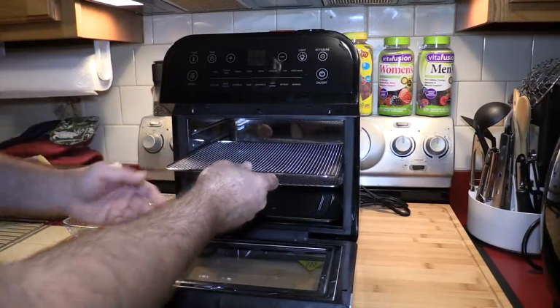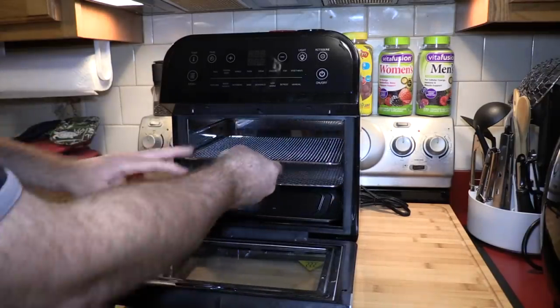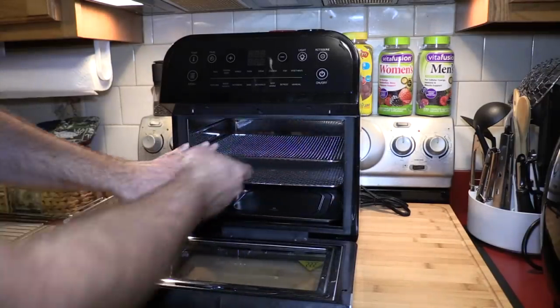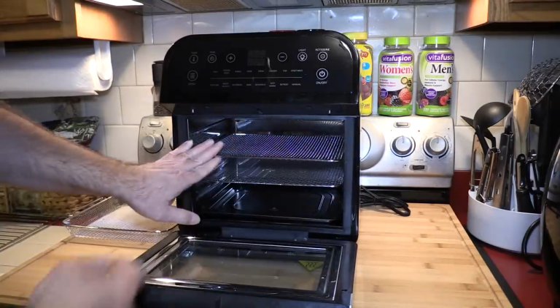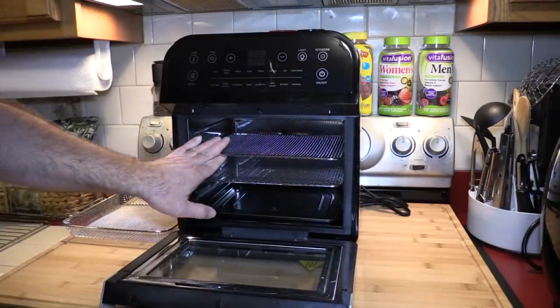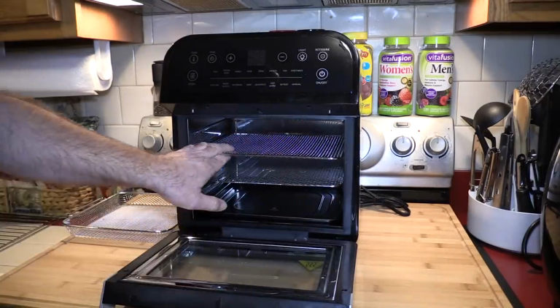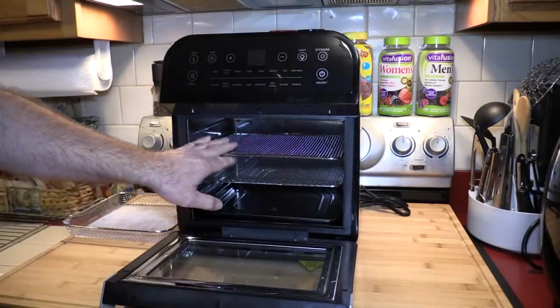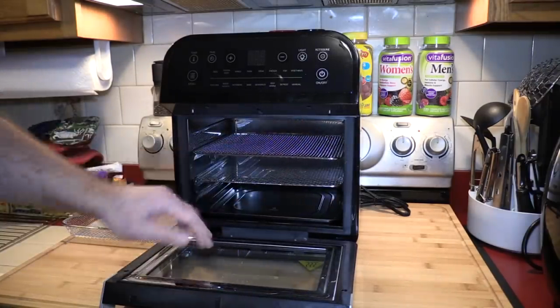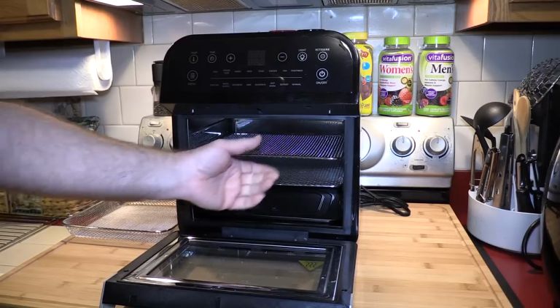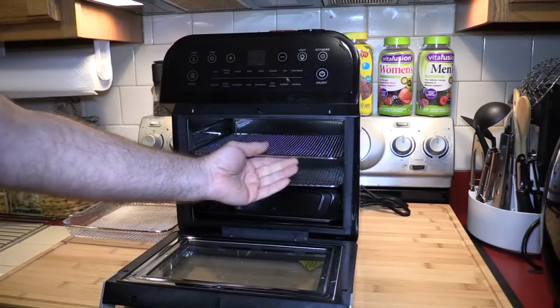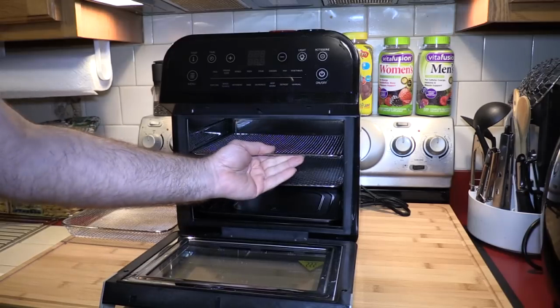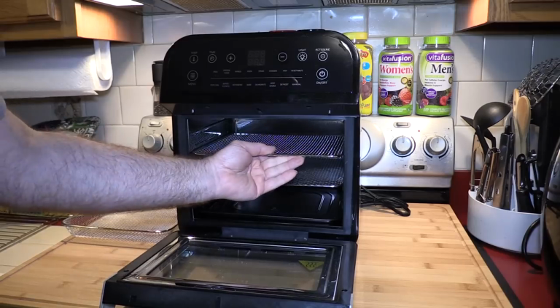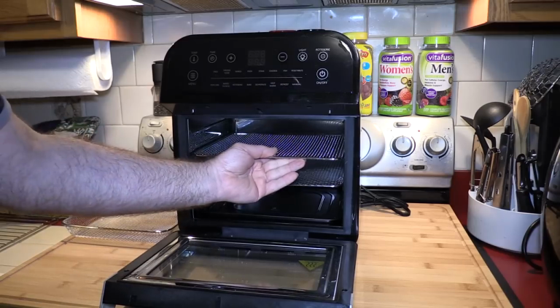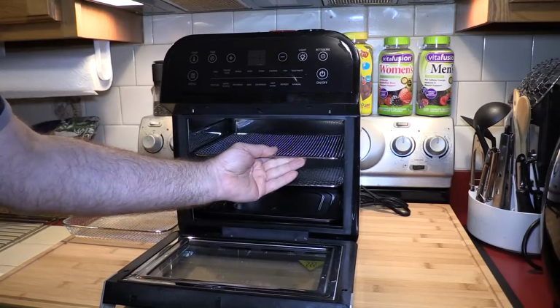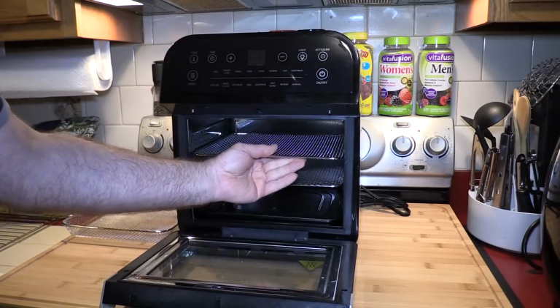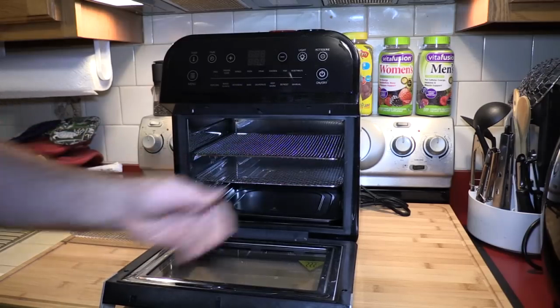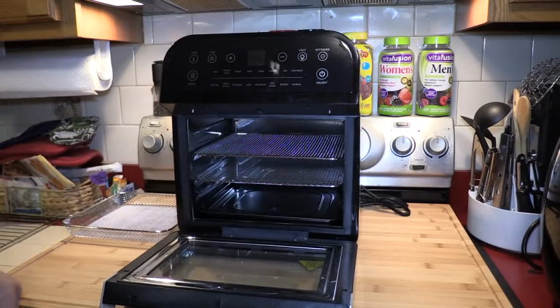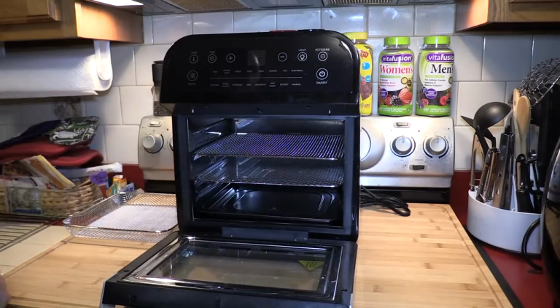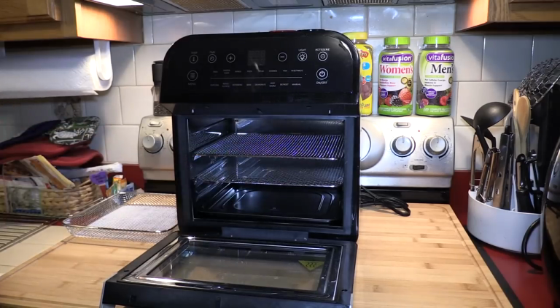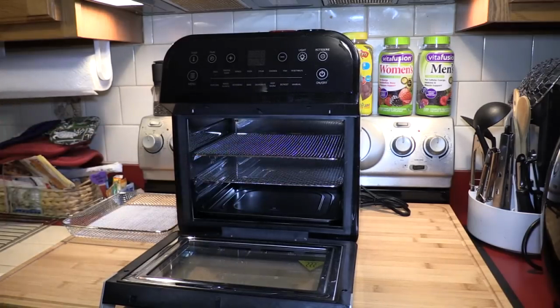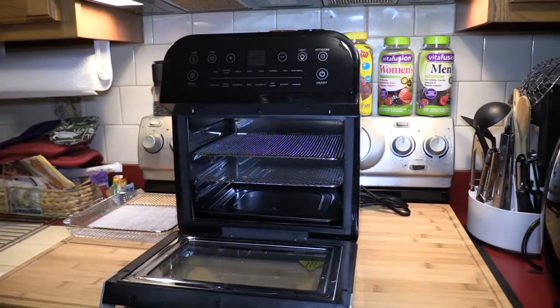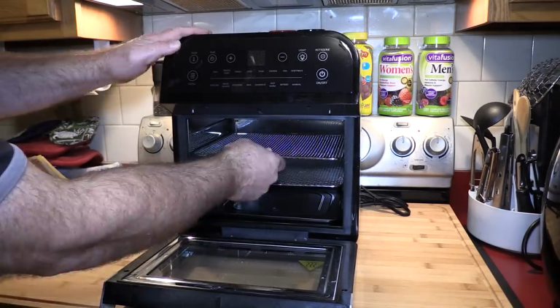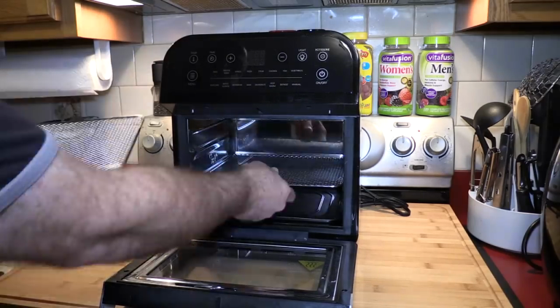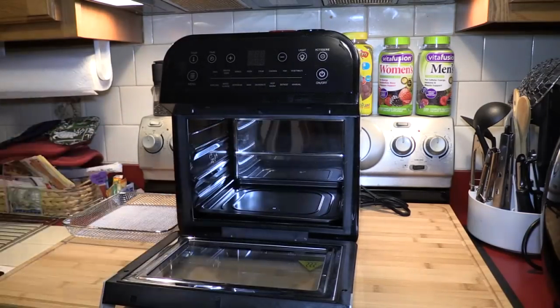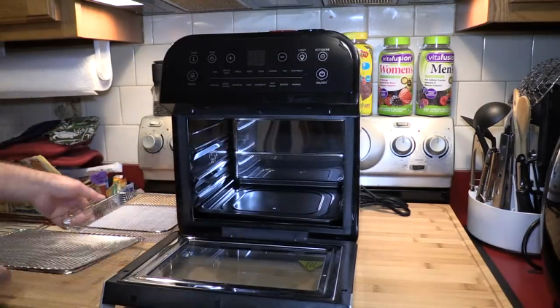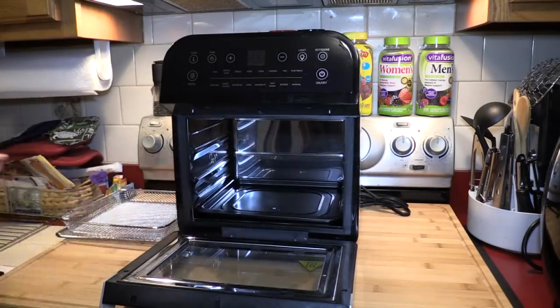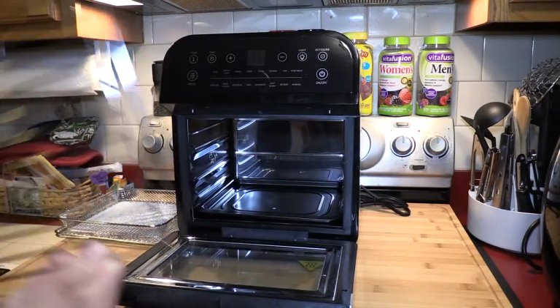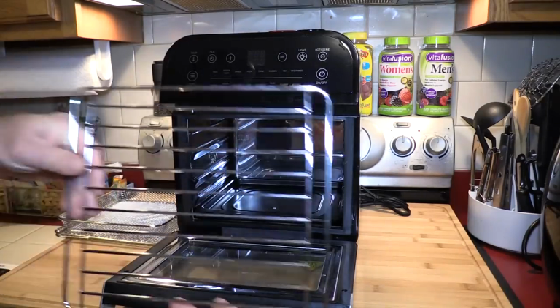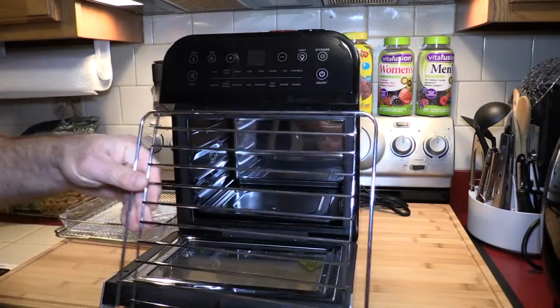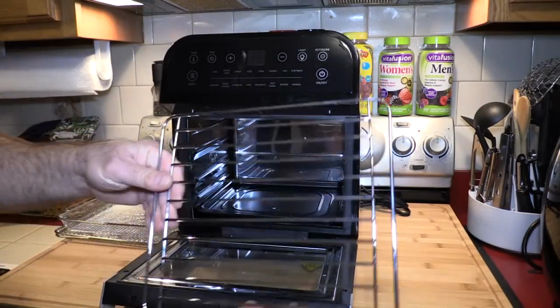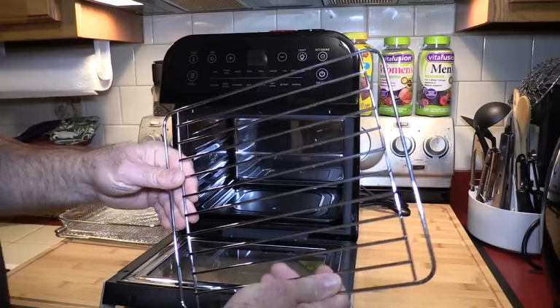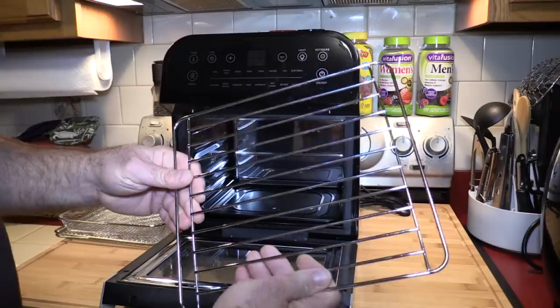As with most accessories, you get two mesh trays. You can easily put any kind of food on there — veggies, wings, anything you want — and it'll fit right in there.